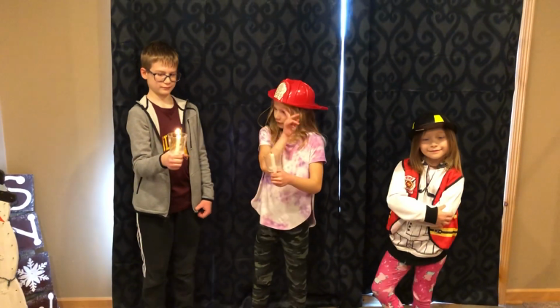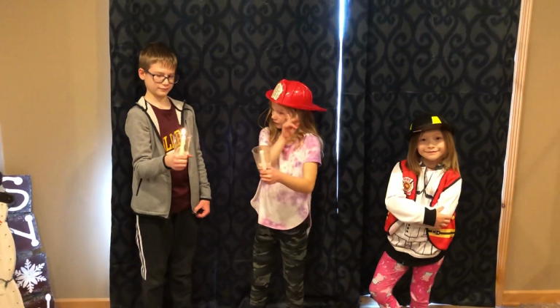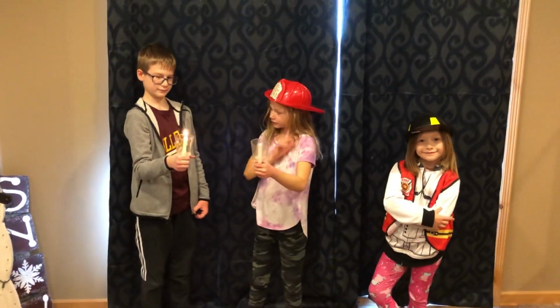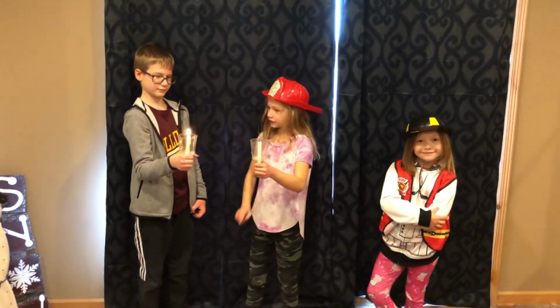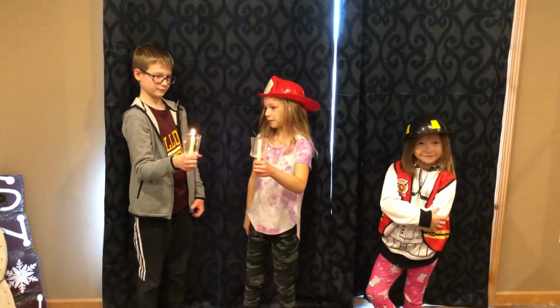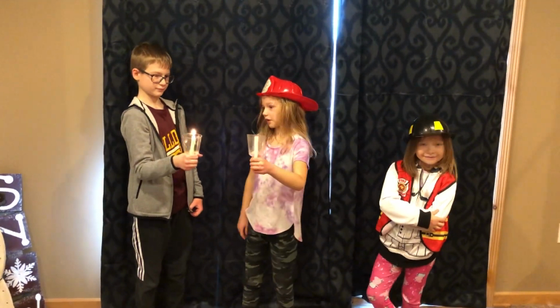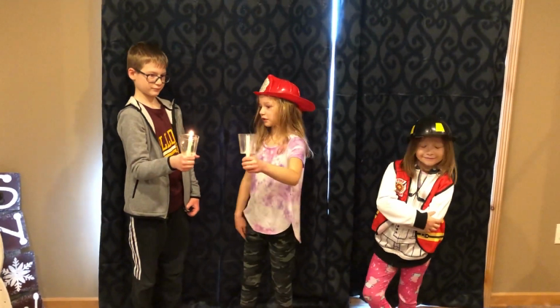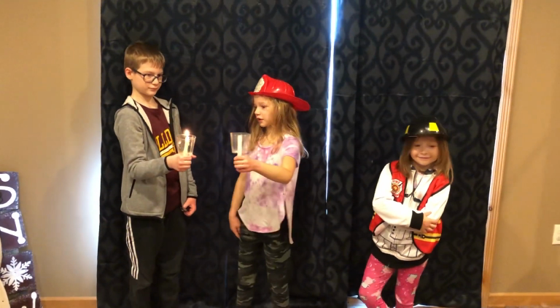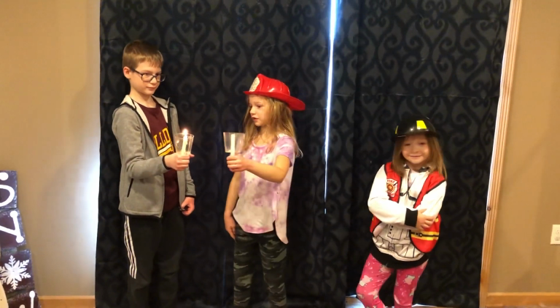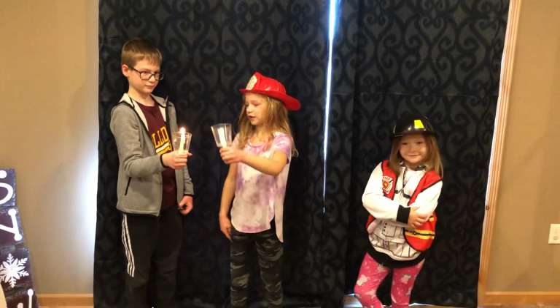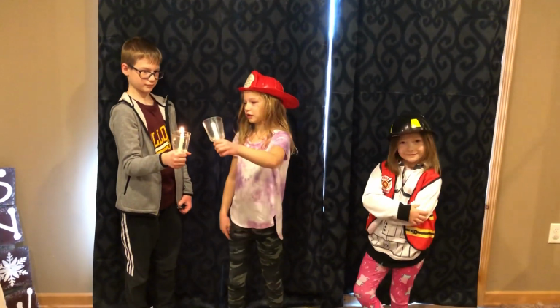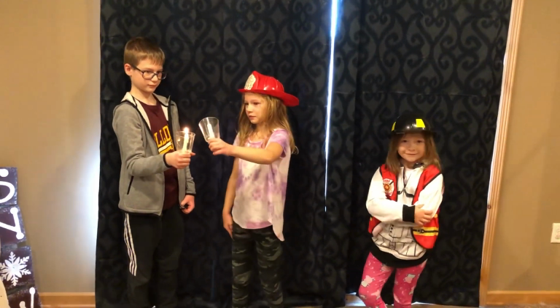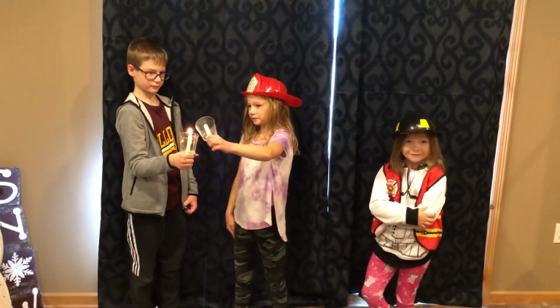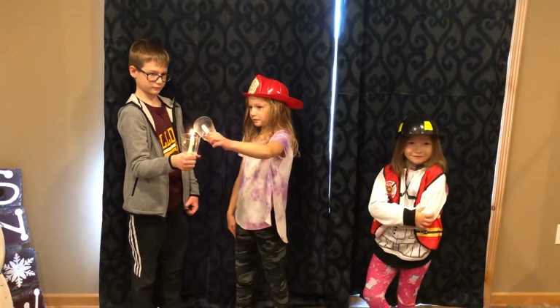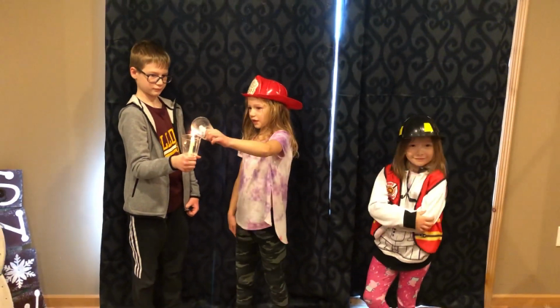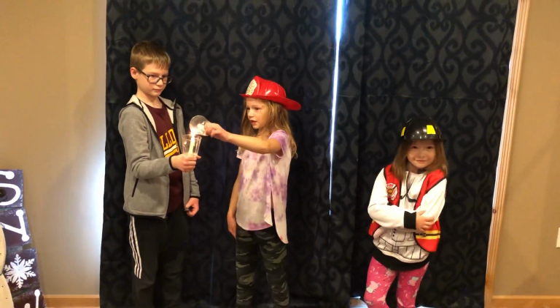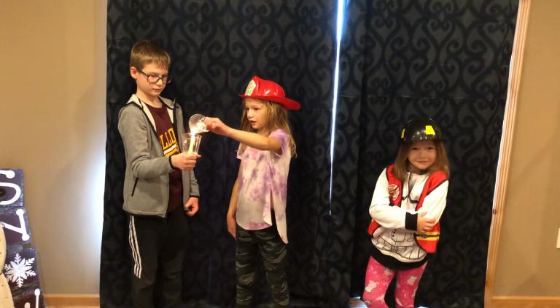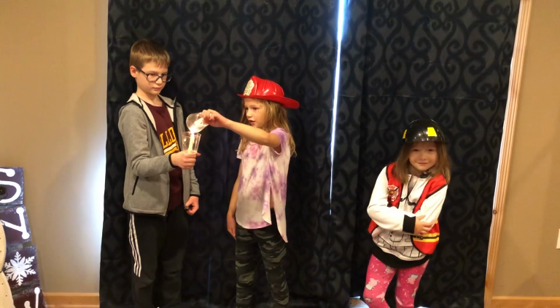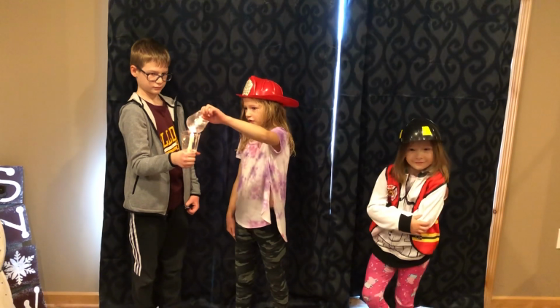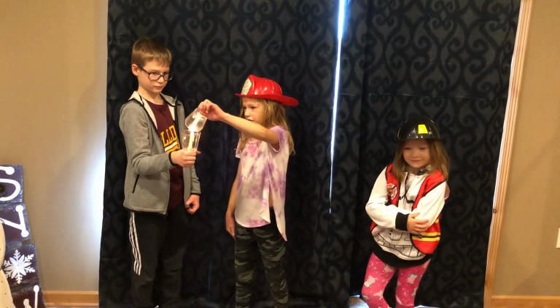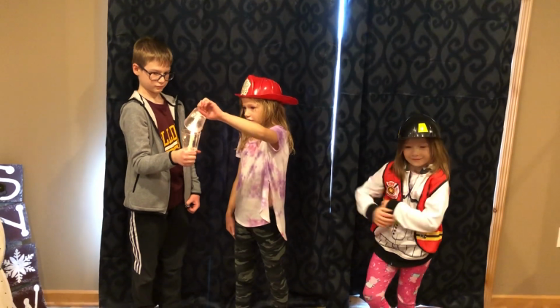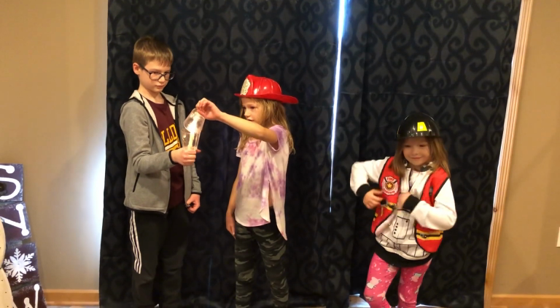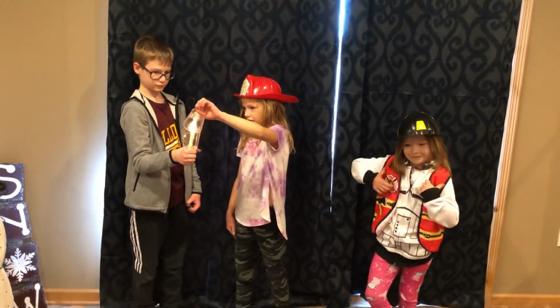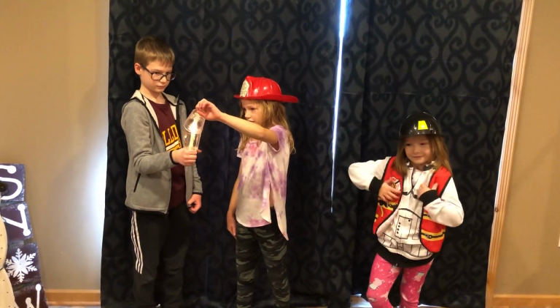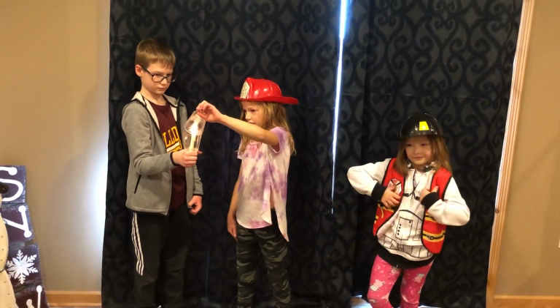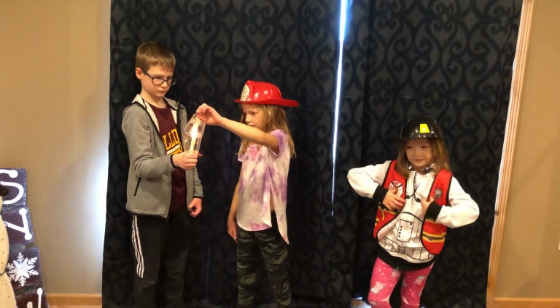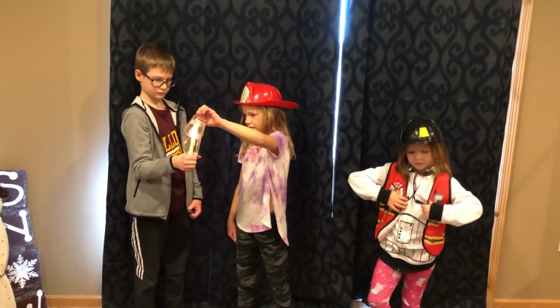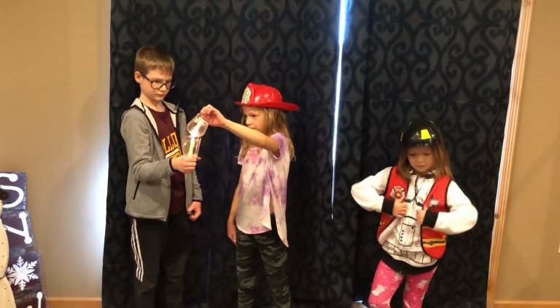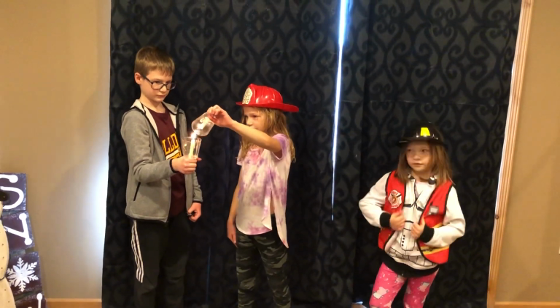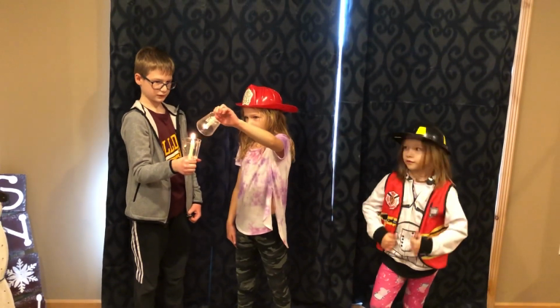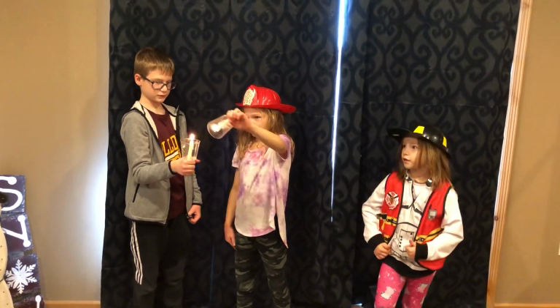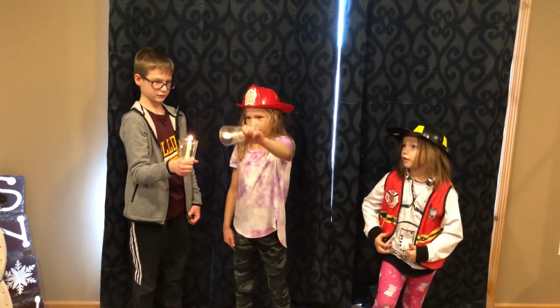Tip the unlit candle onto the lit candle.